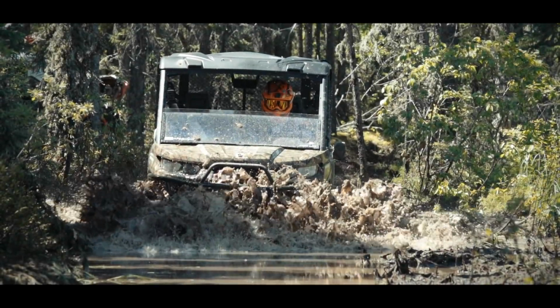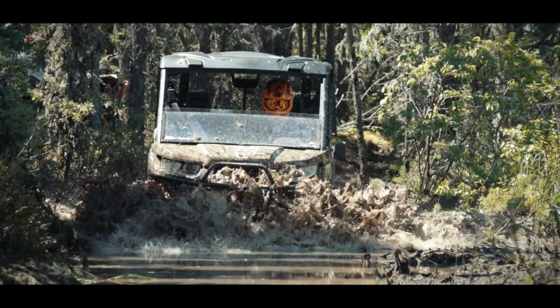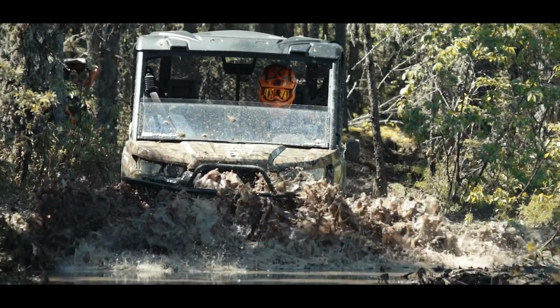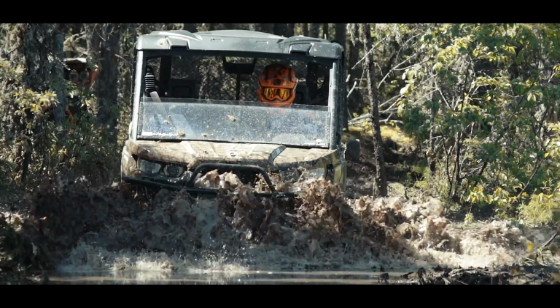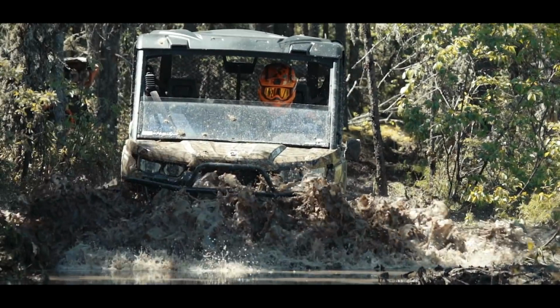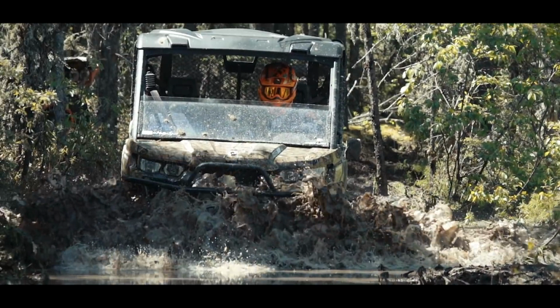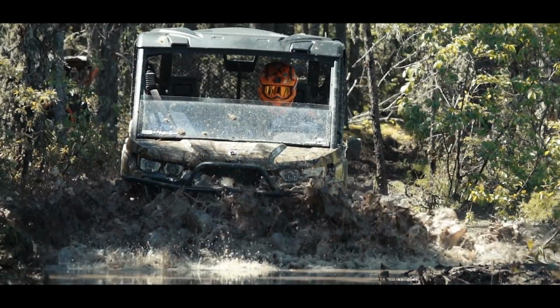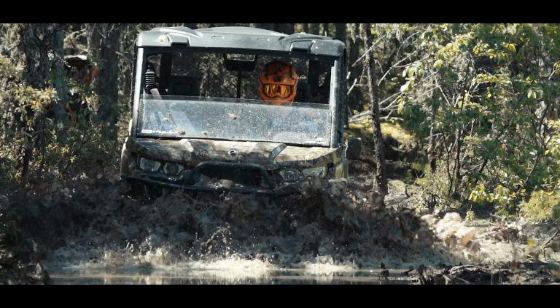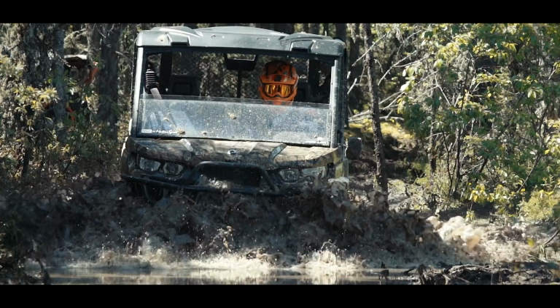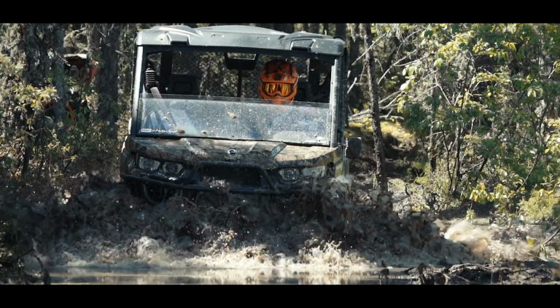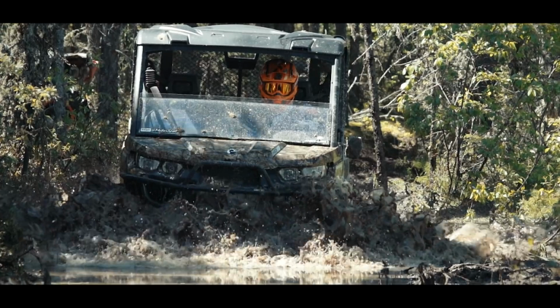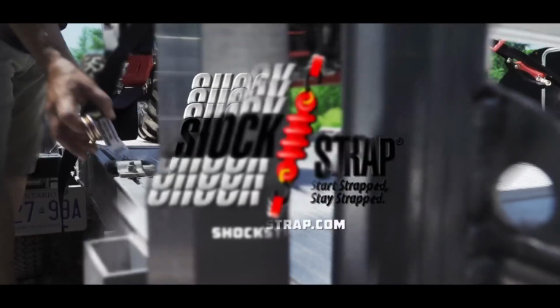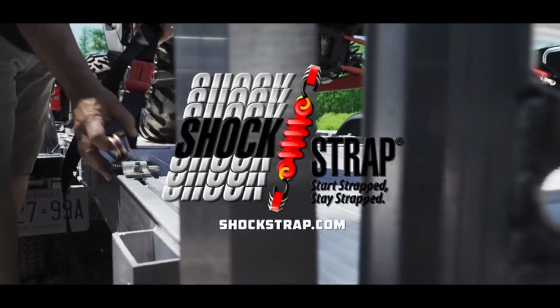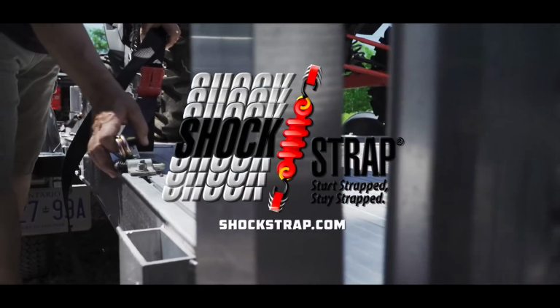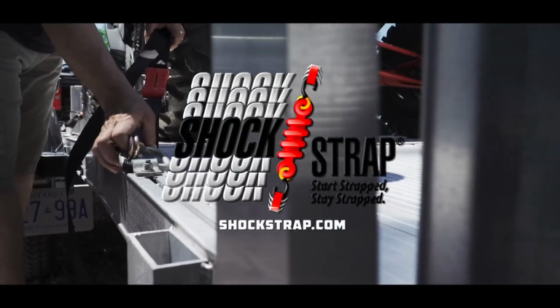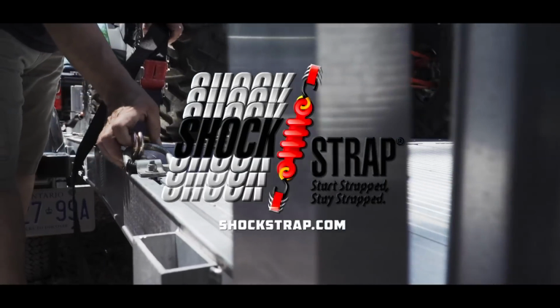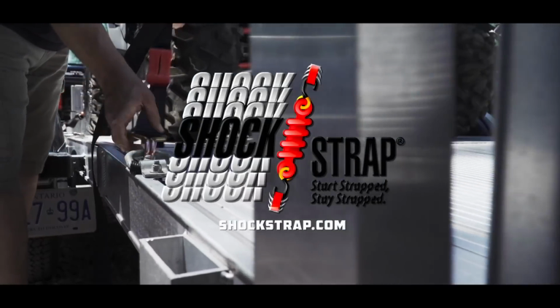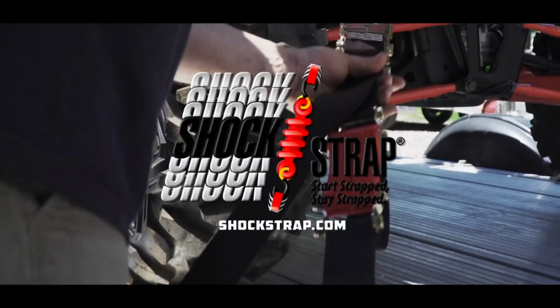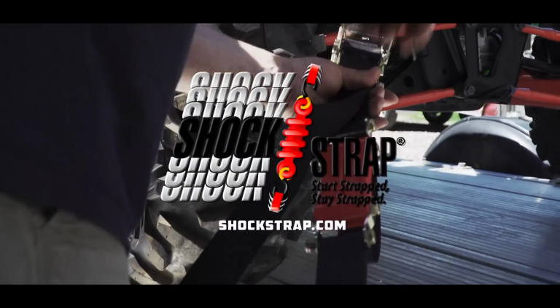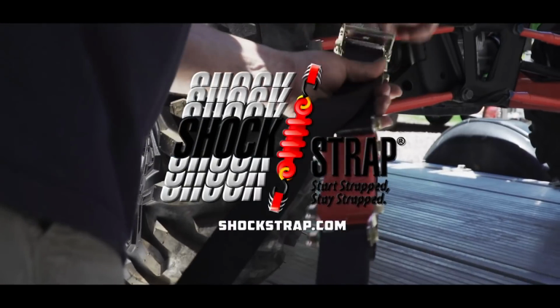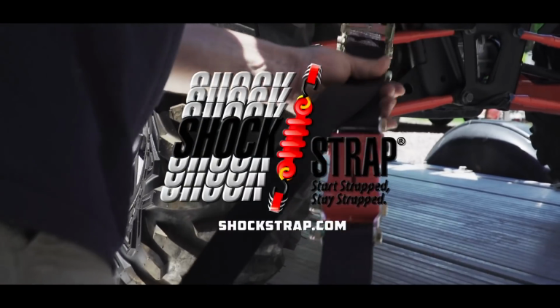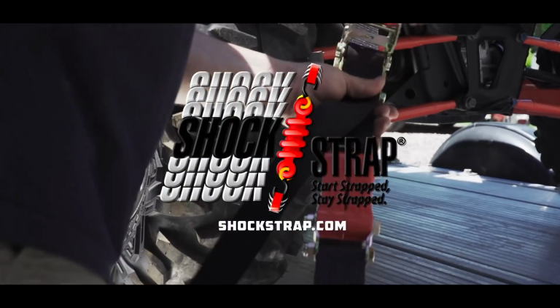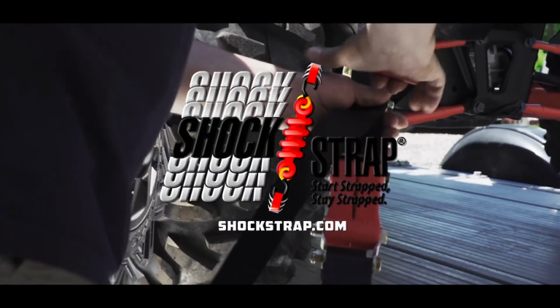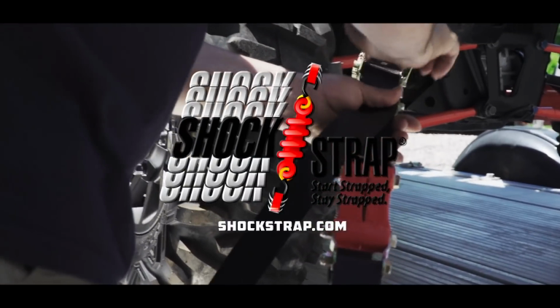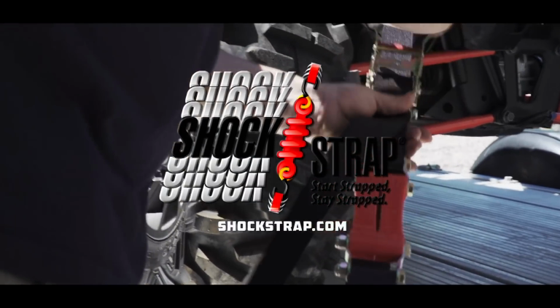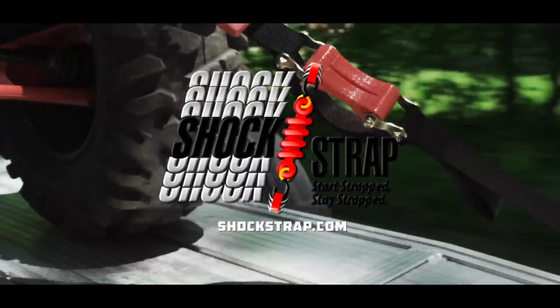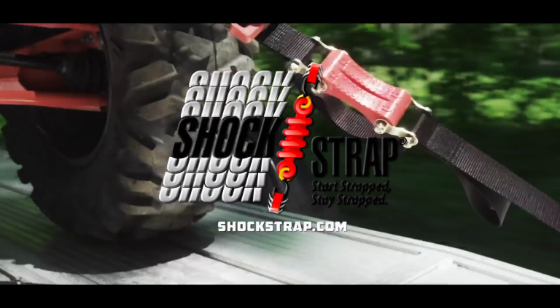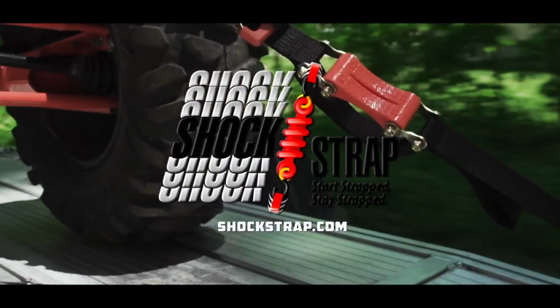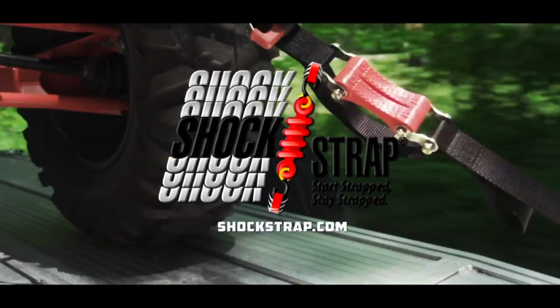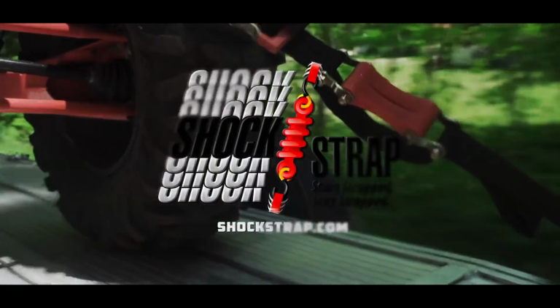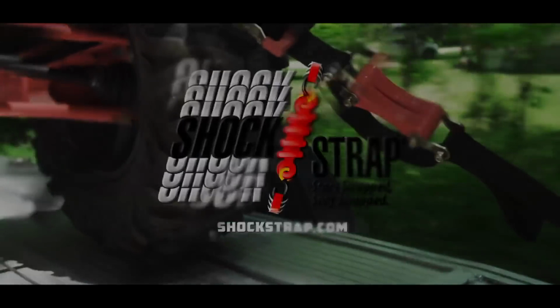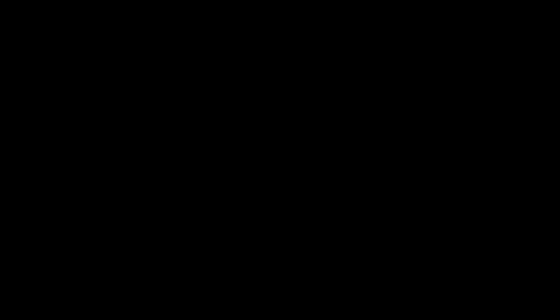Dirt Trax is sponsored by Shockstrap — Start Strapped, Stay Strapped.